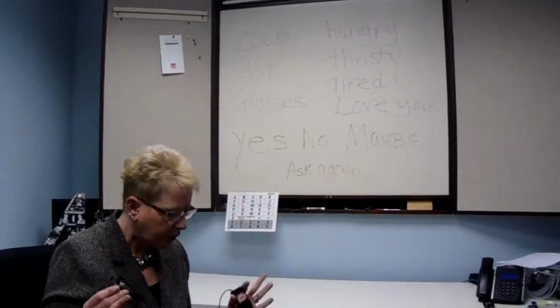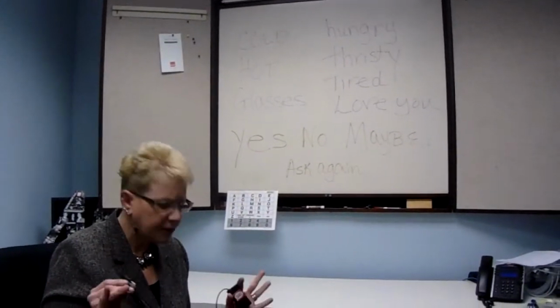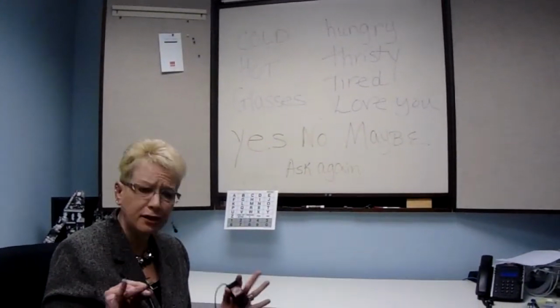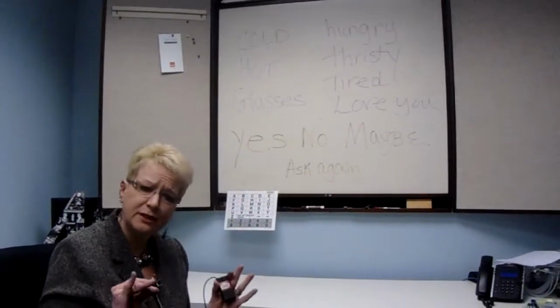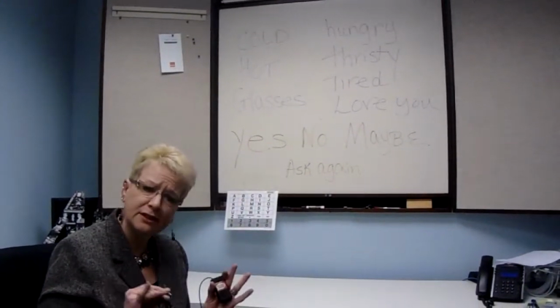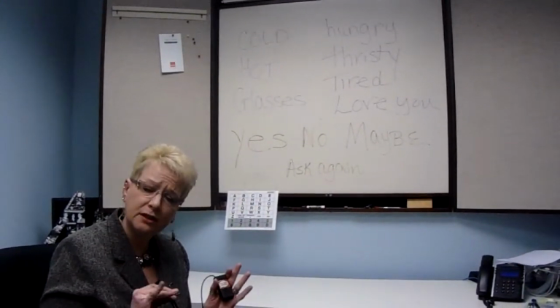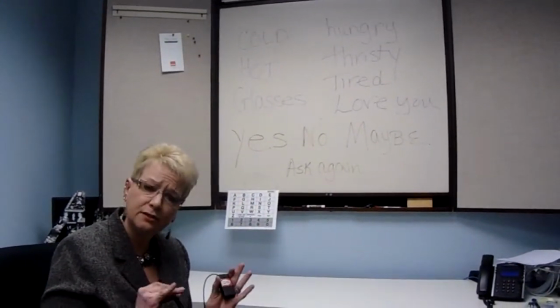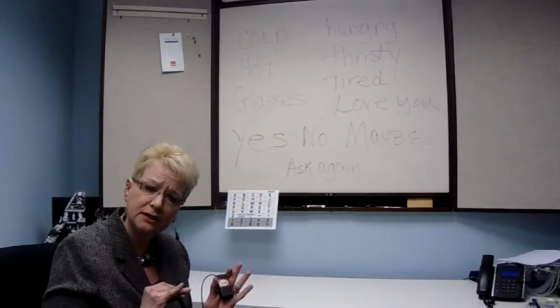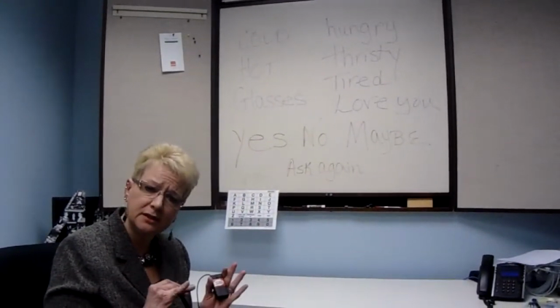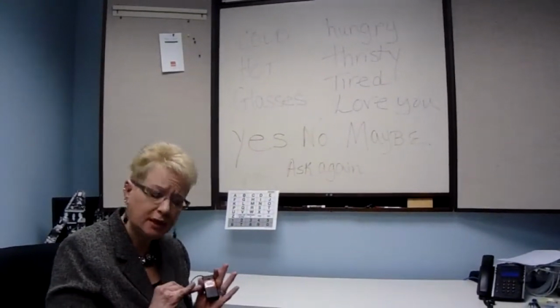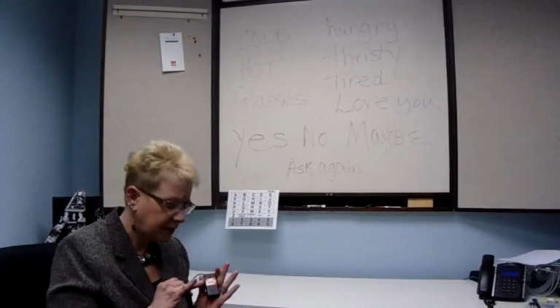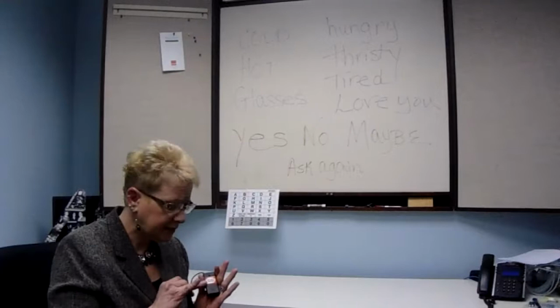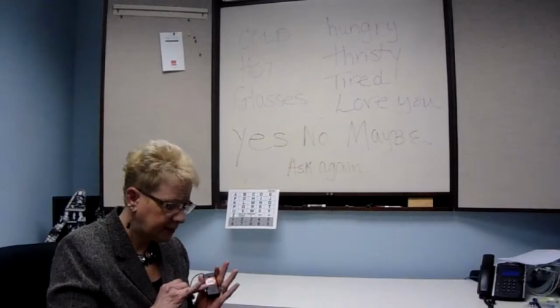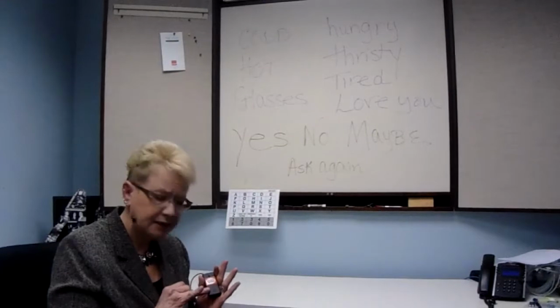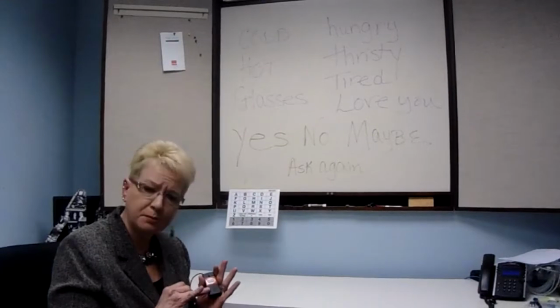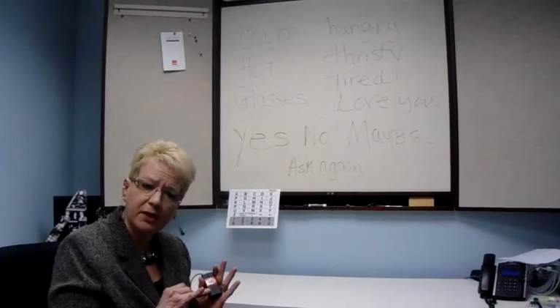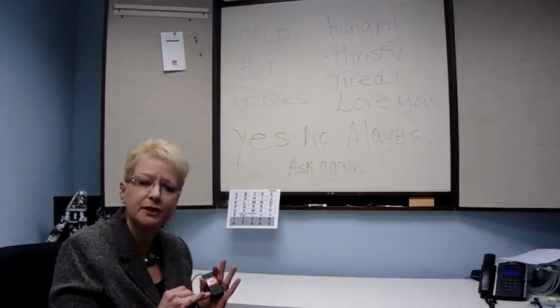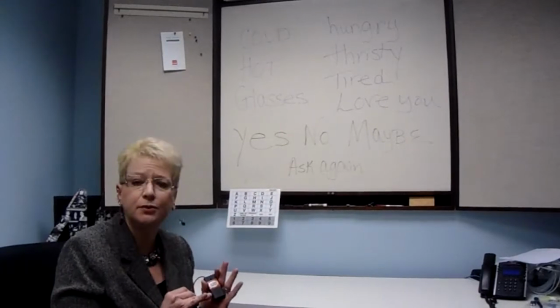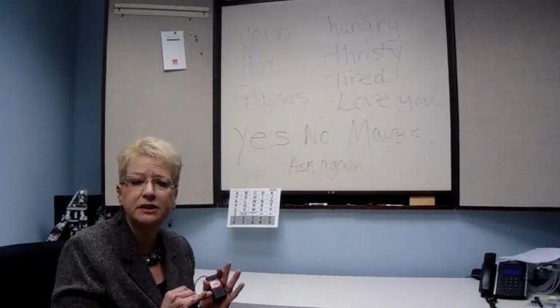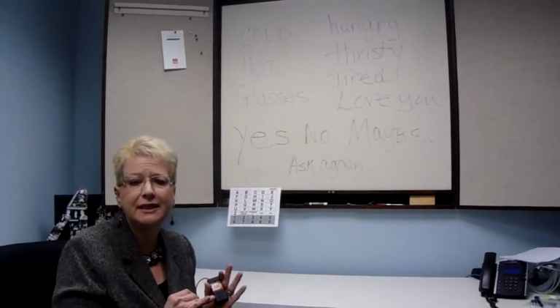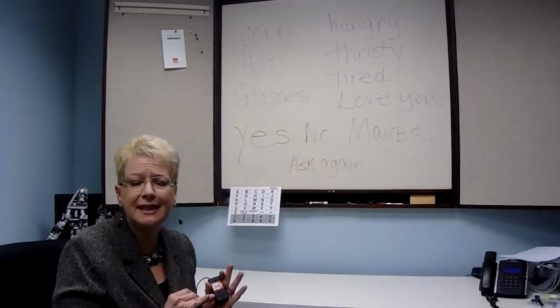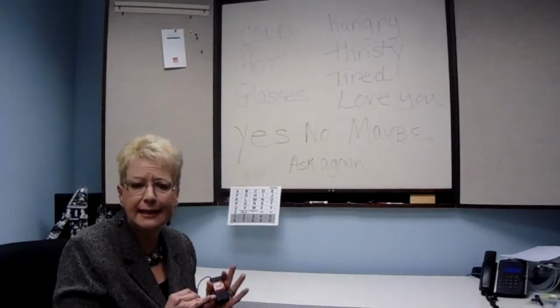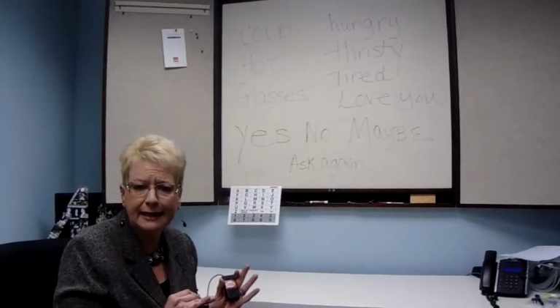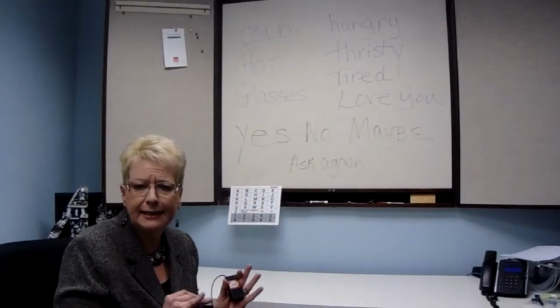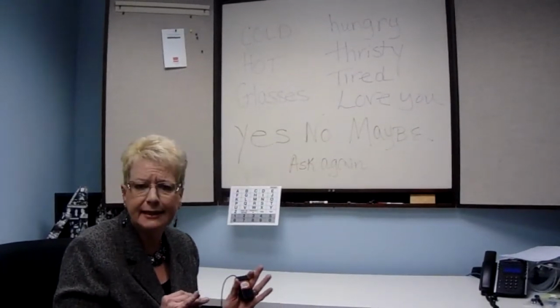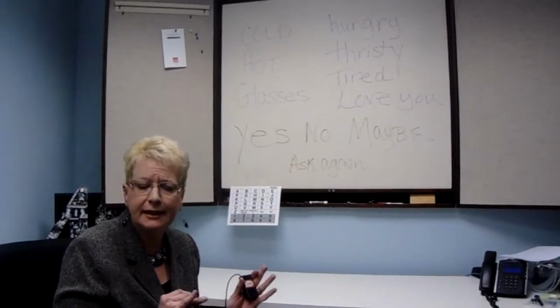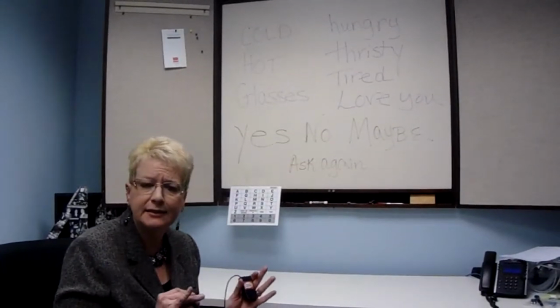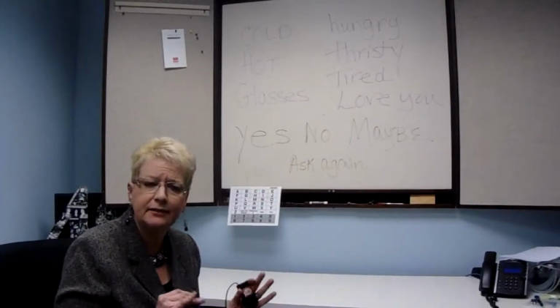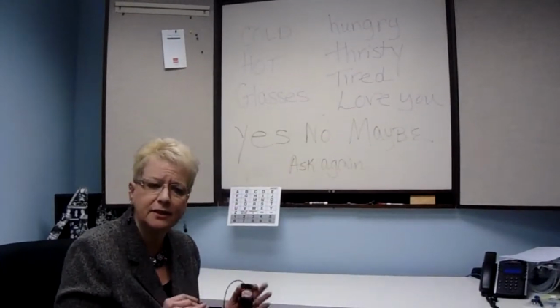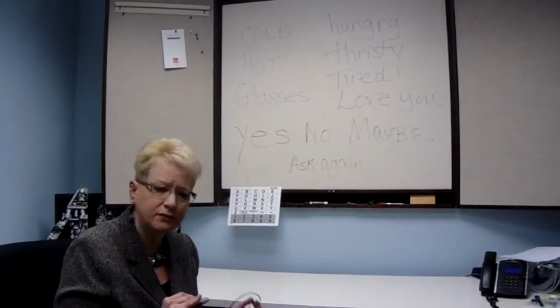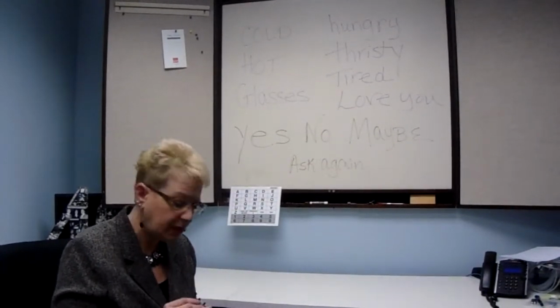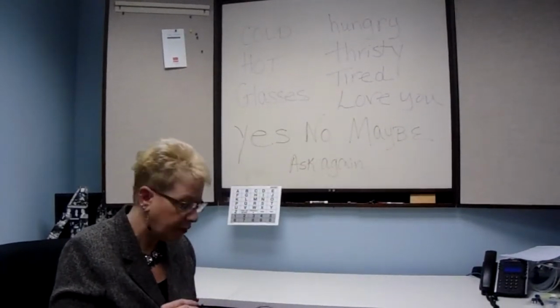Low Tech Solutions sells these products. You will see a link at the end of this video.